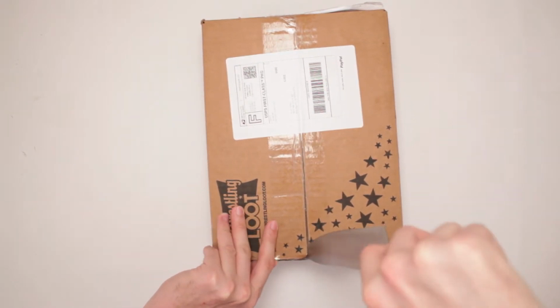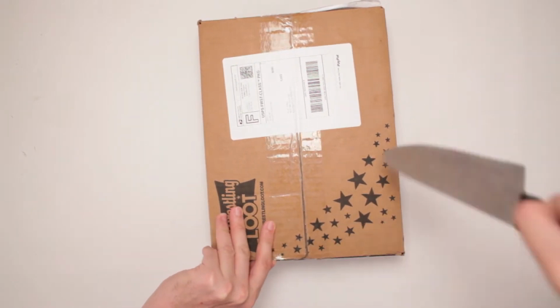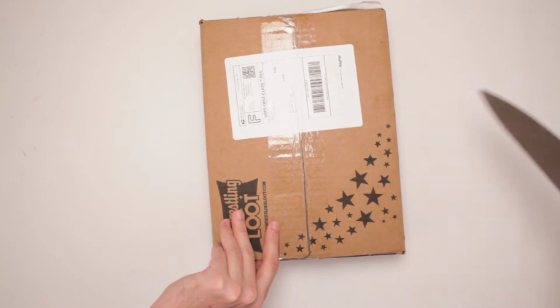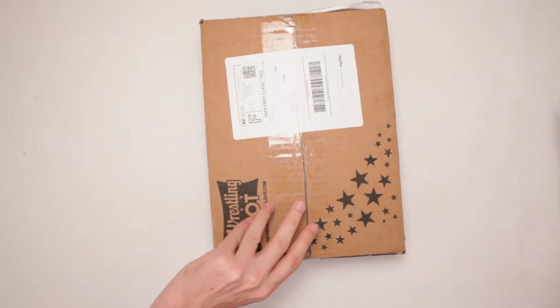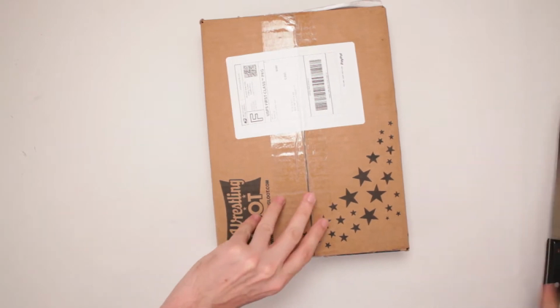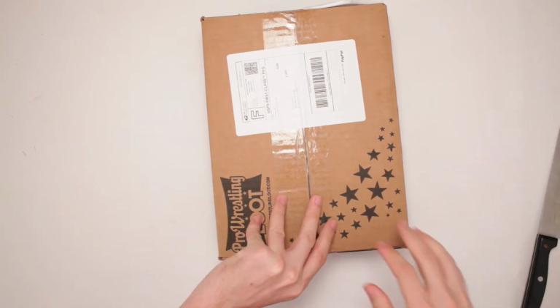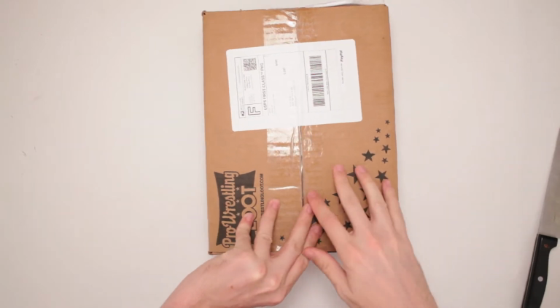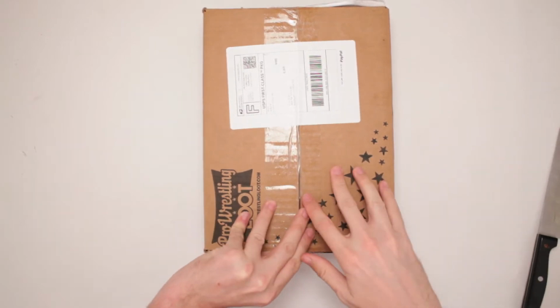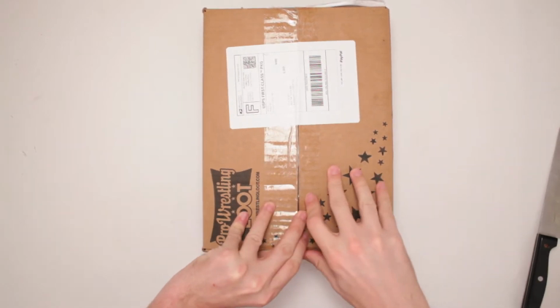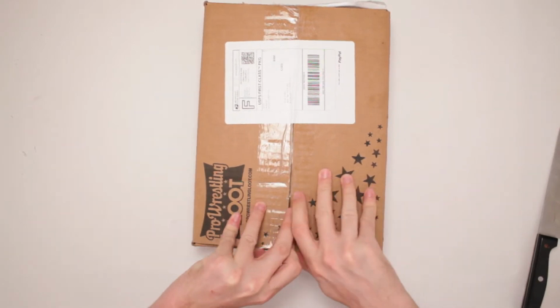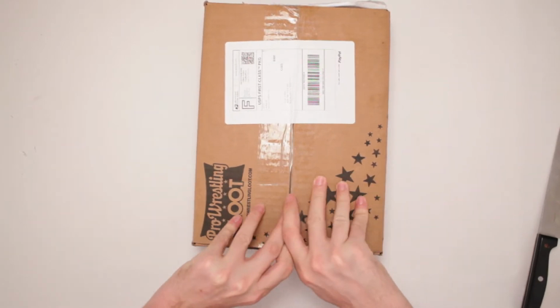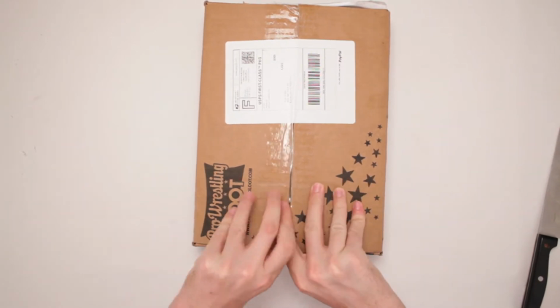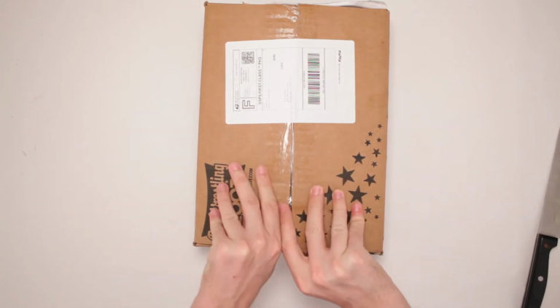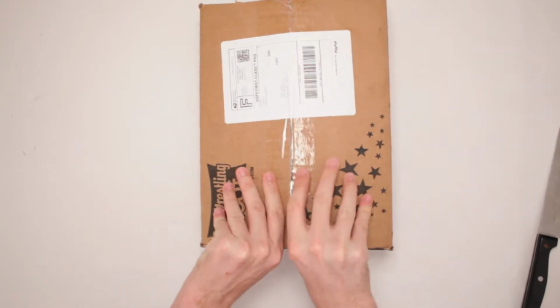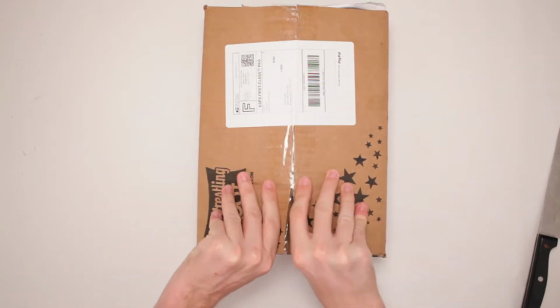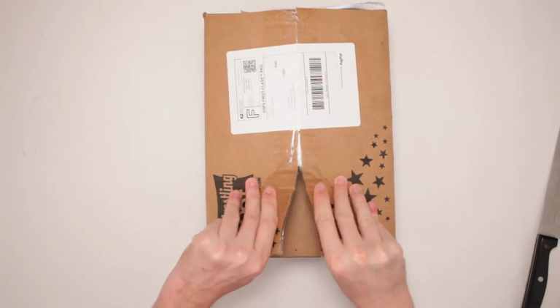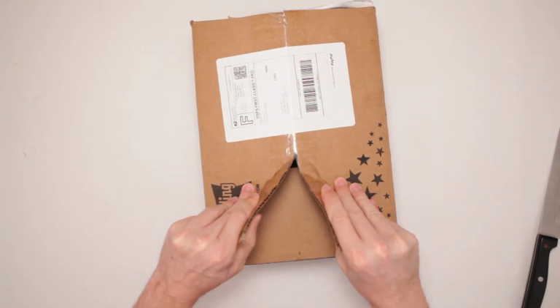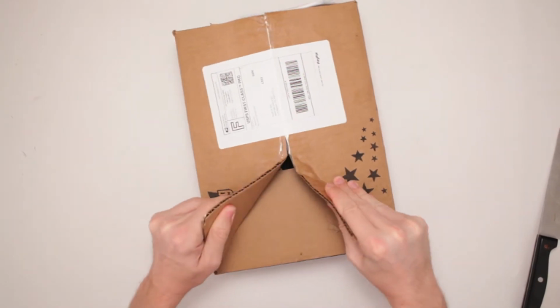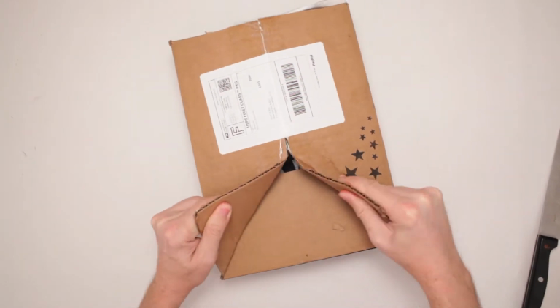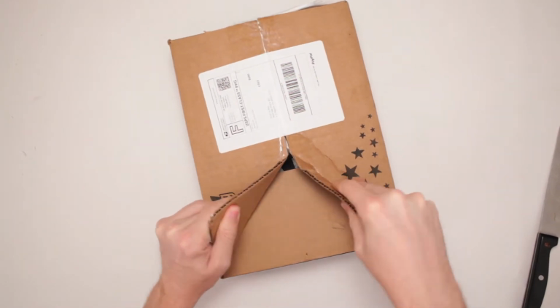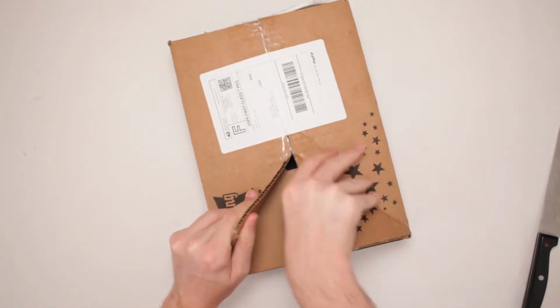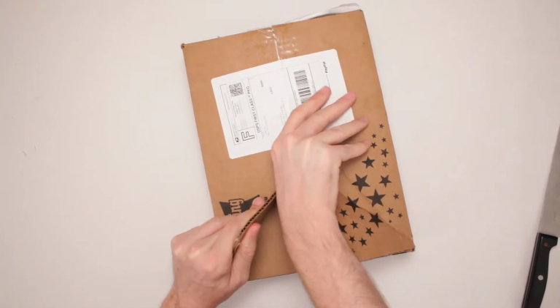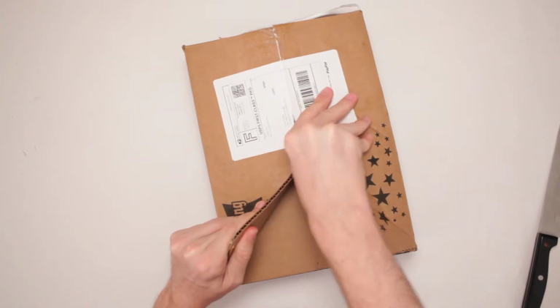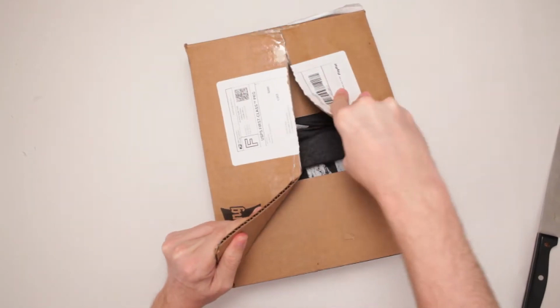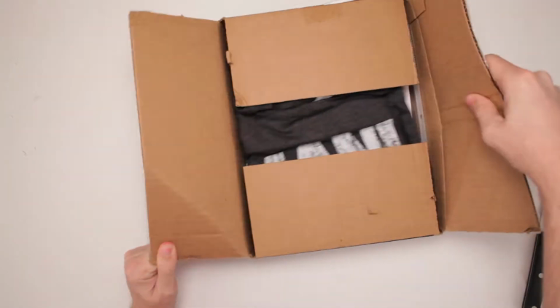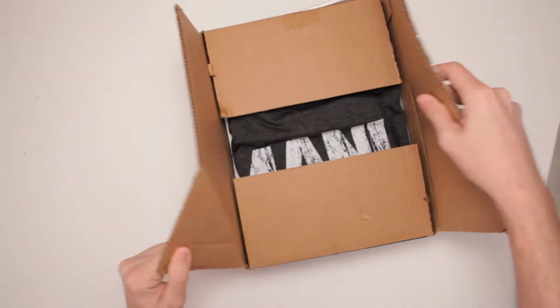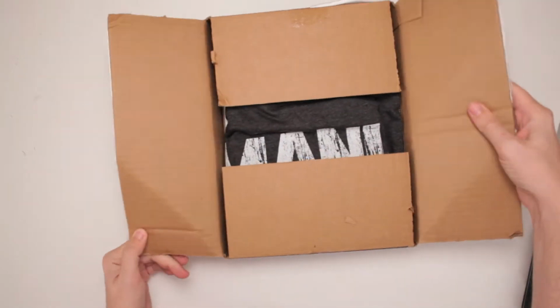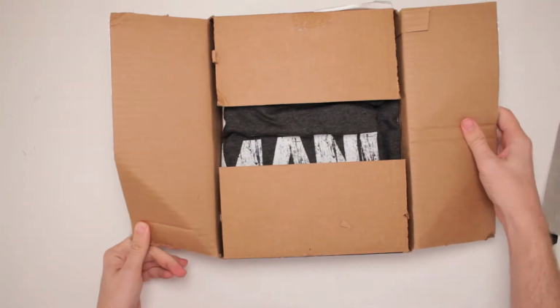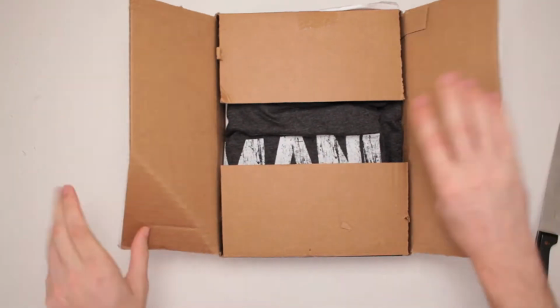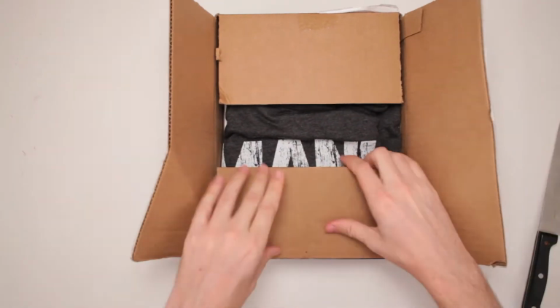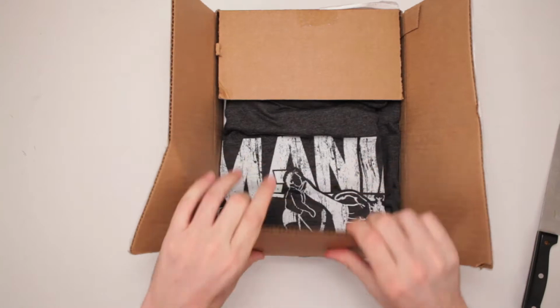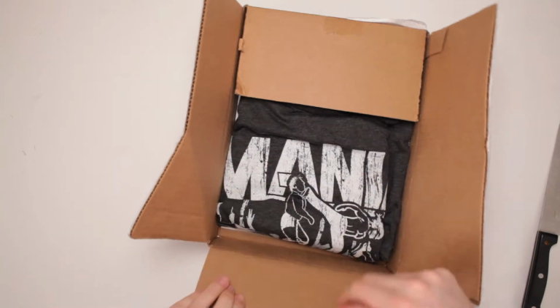On your mark. What'd I say? On your mark. That's what I said. Alright, let's pop it open and see what all we got inside.